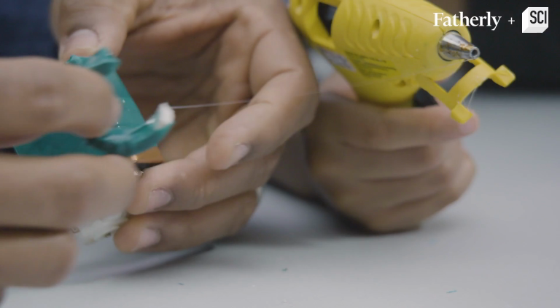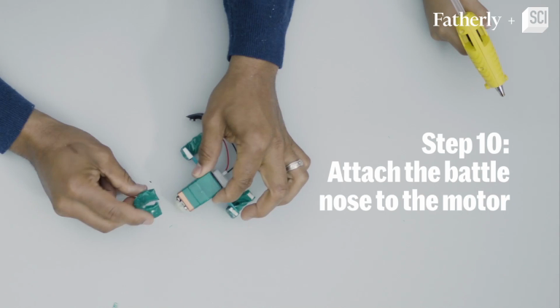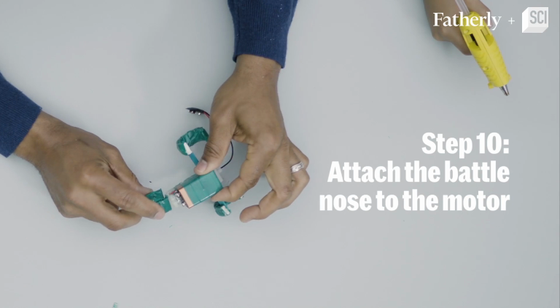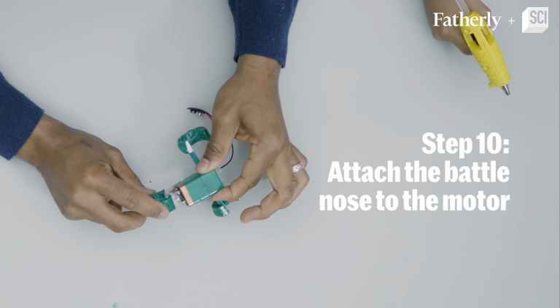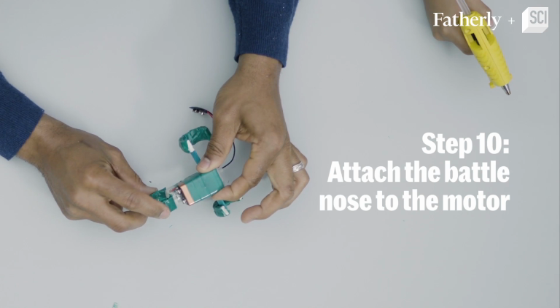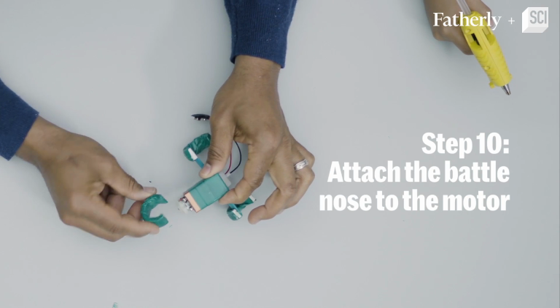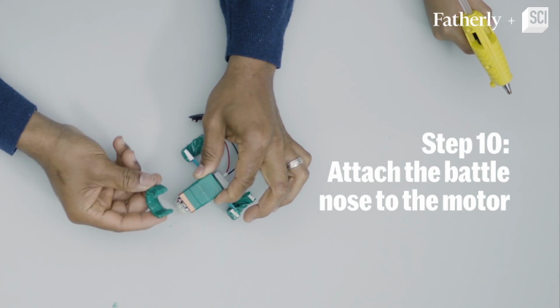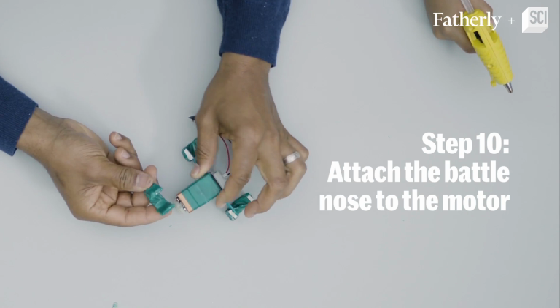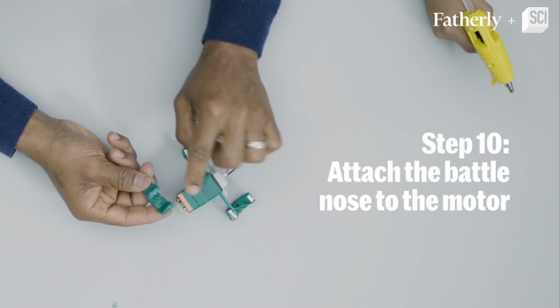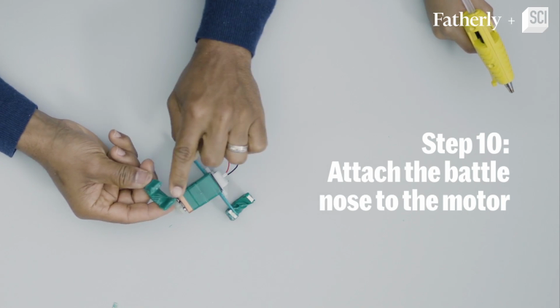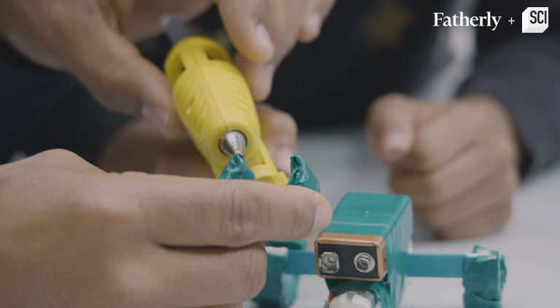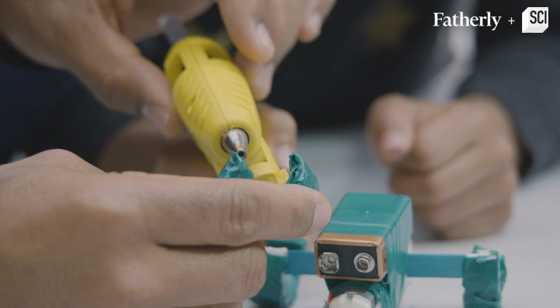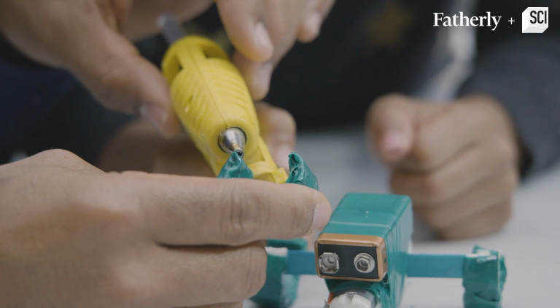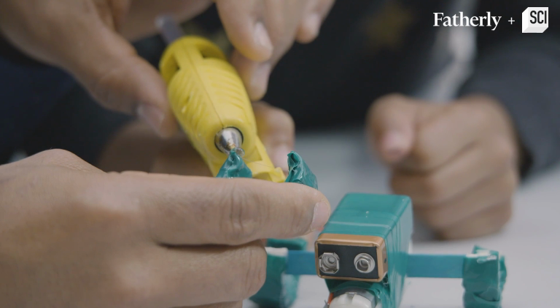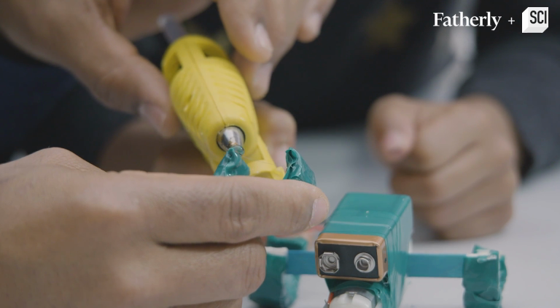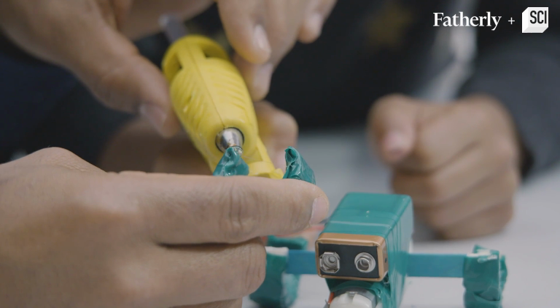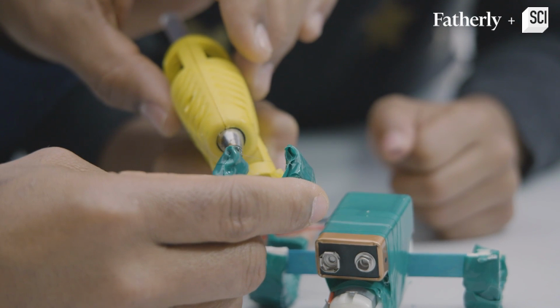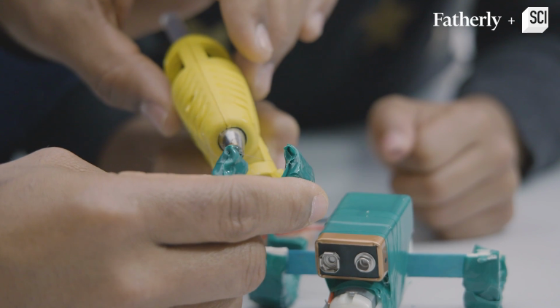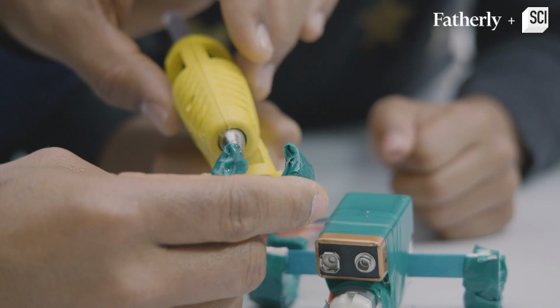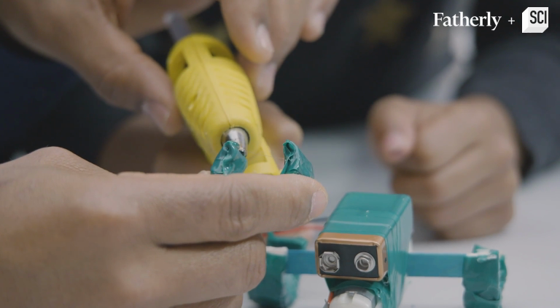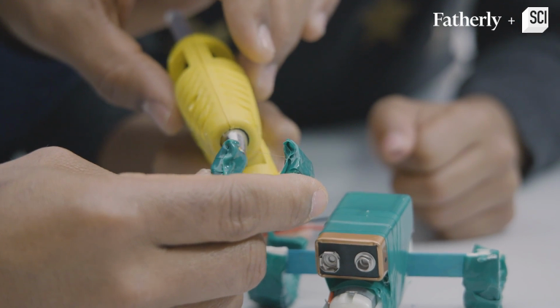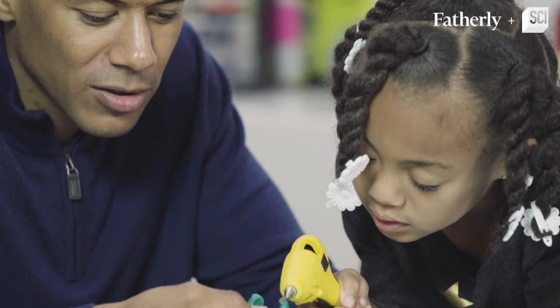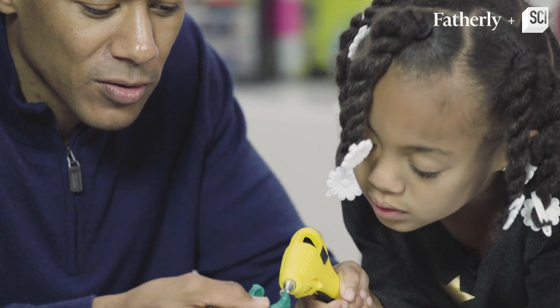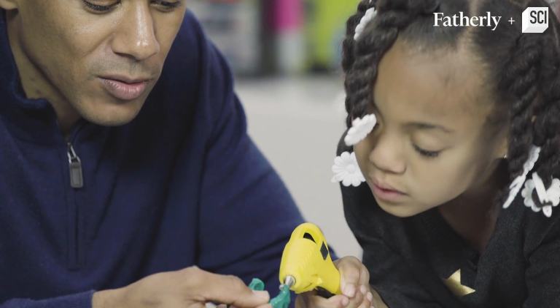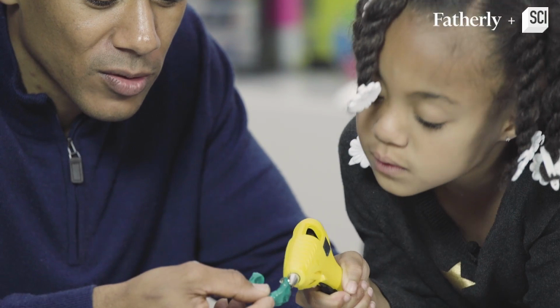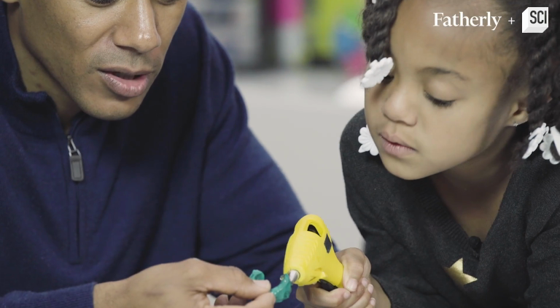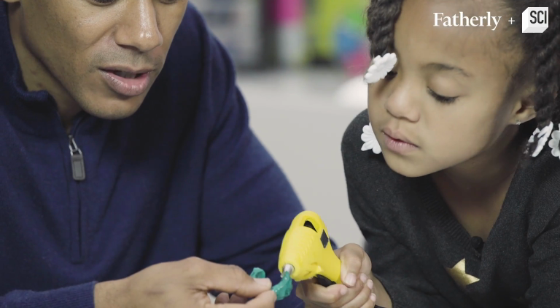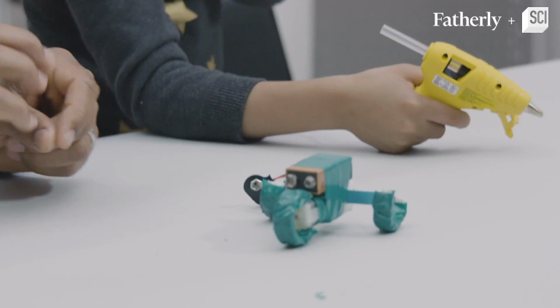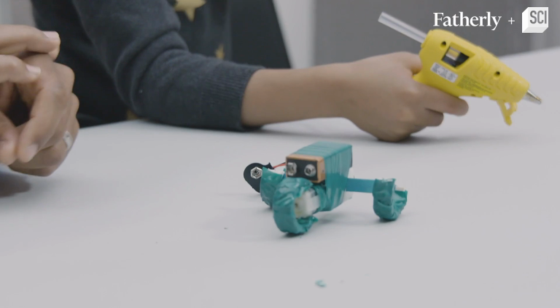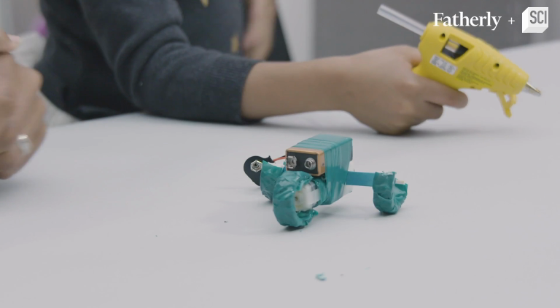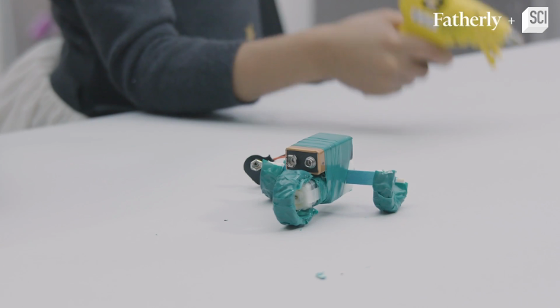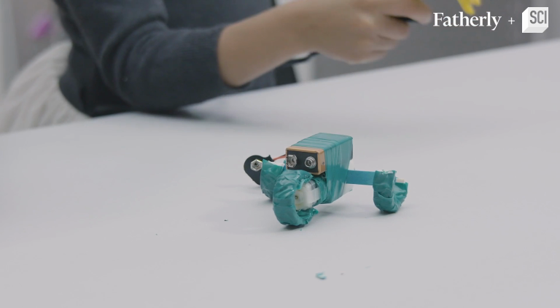Step ten: we glue the battle nose on. Hot glue, hot glue. Awesome job.